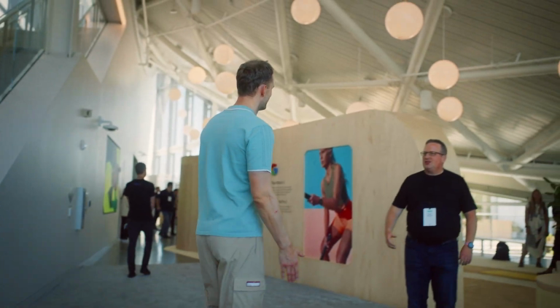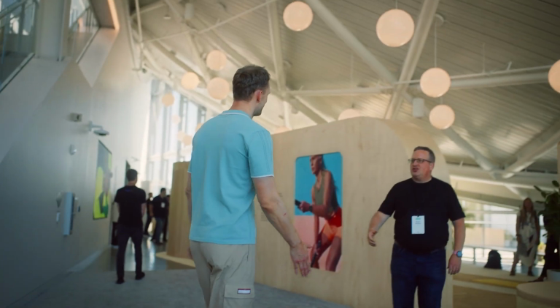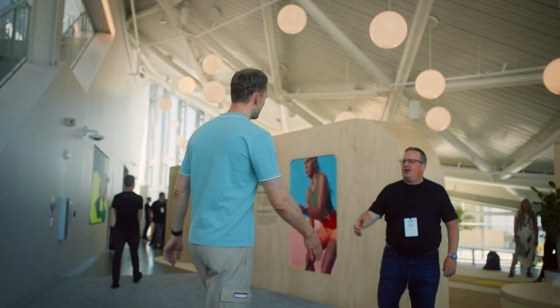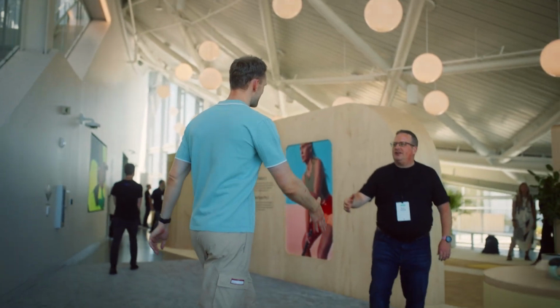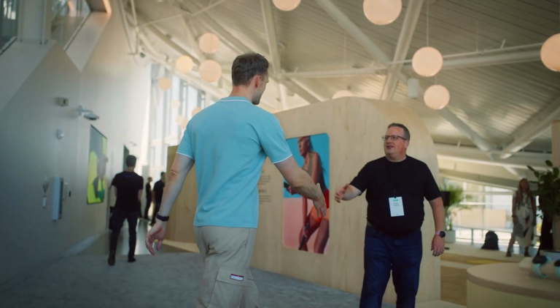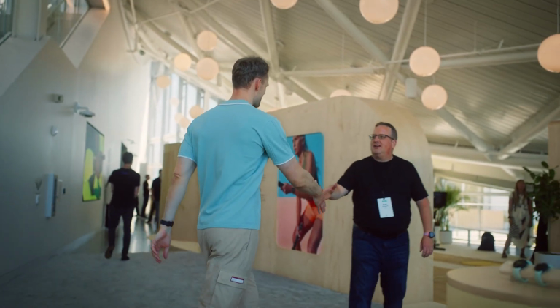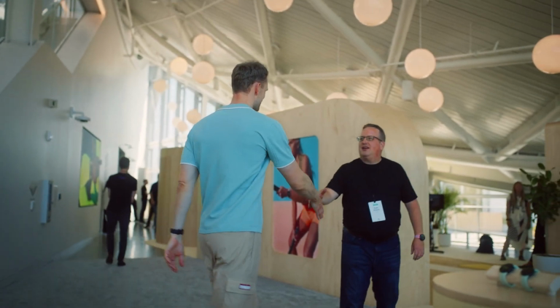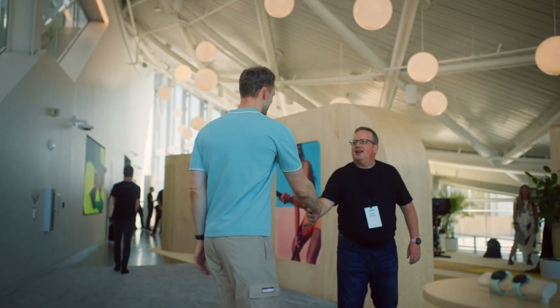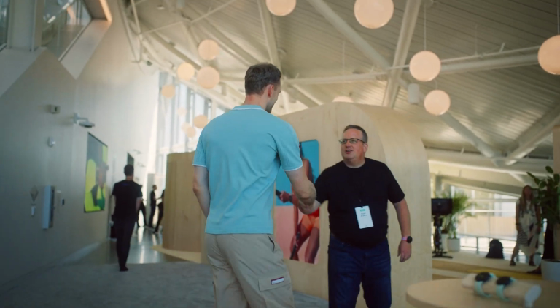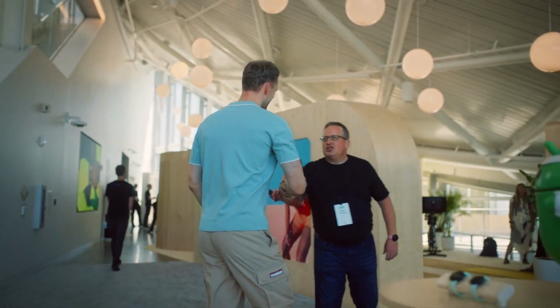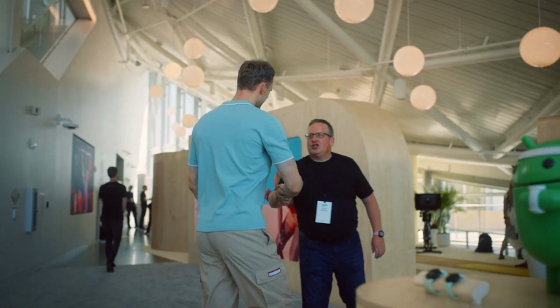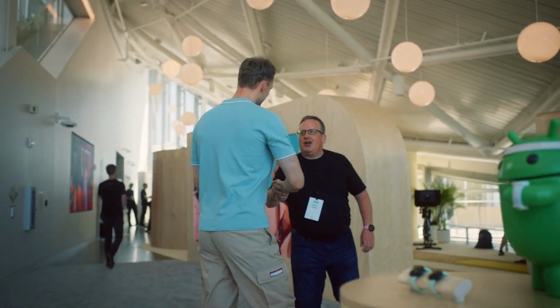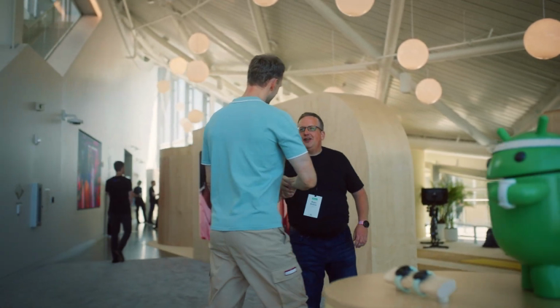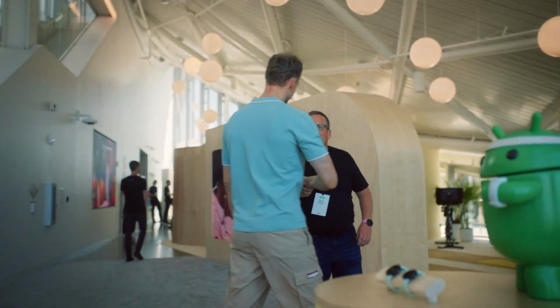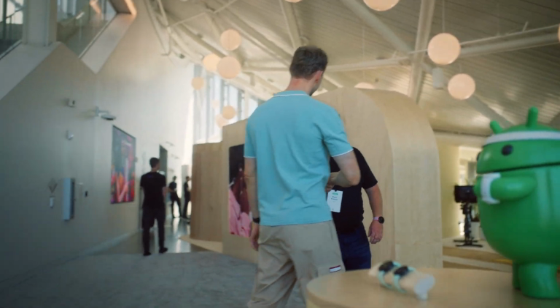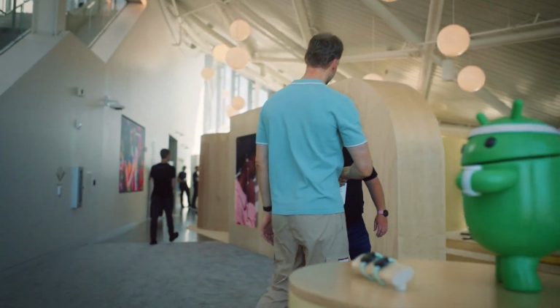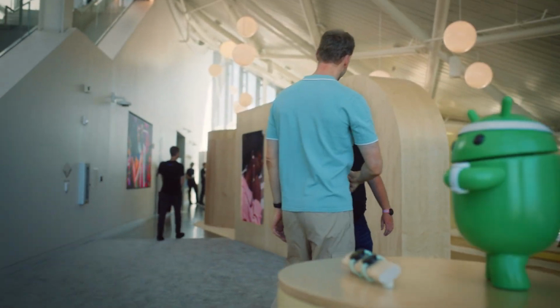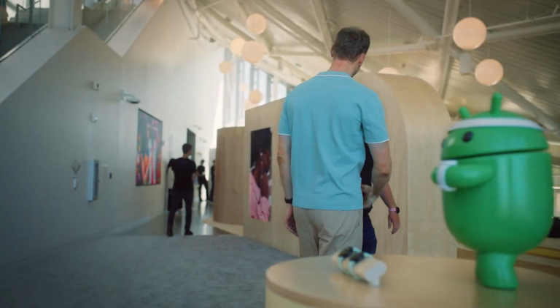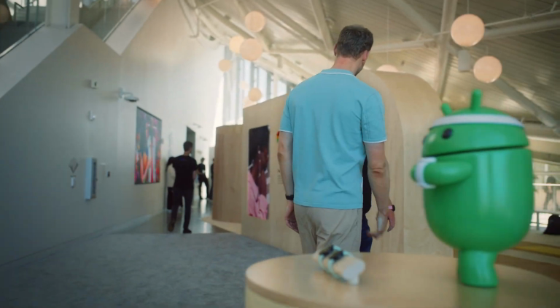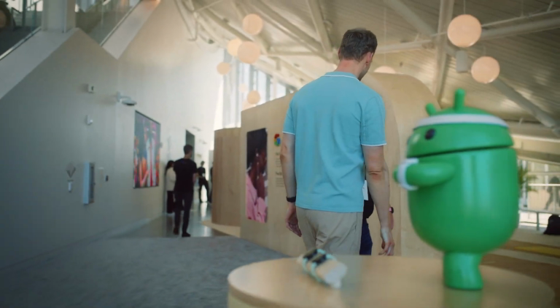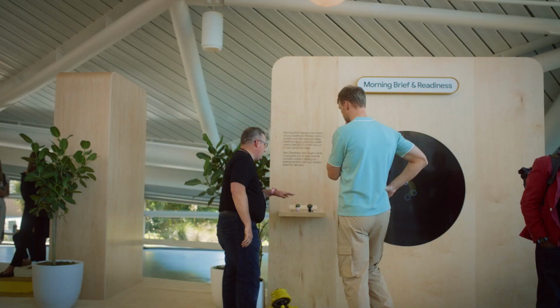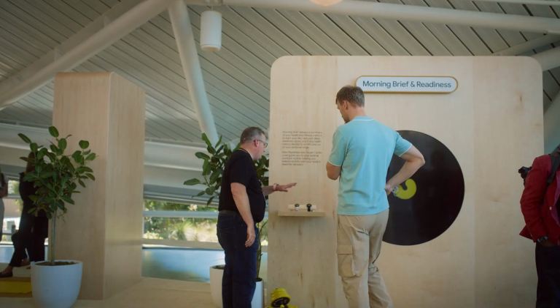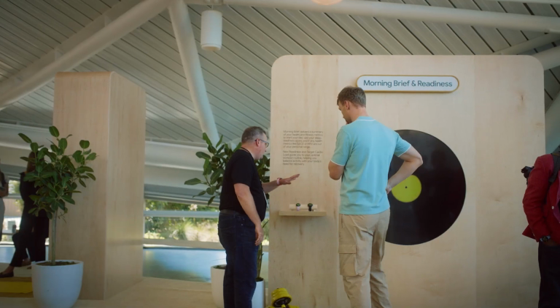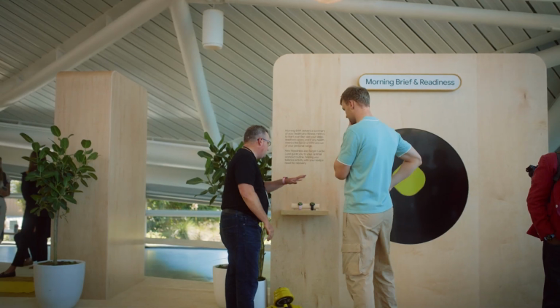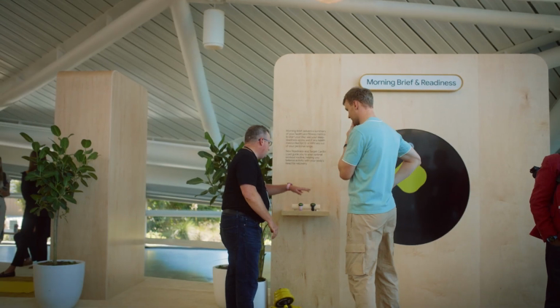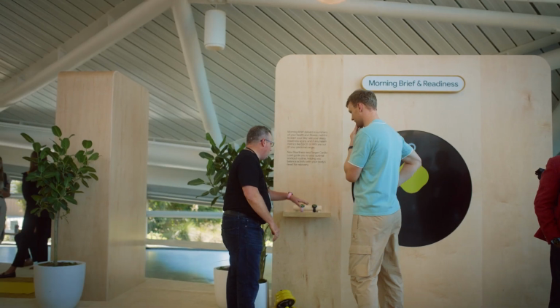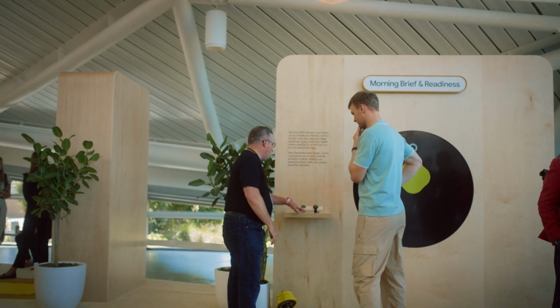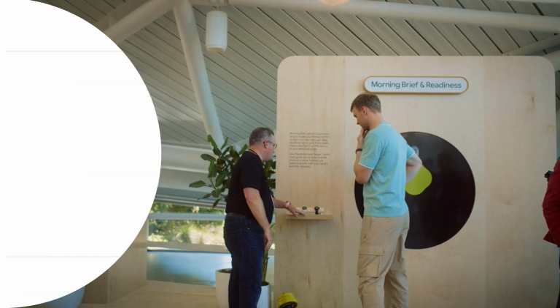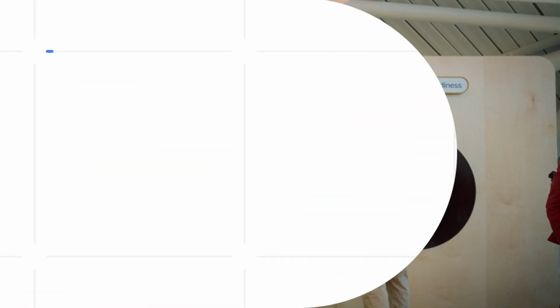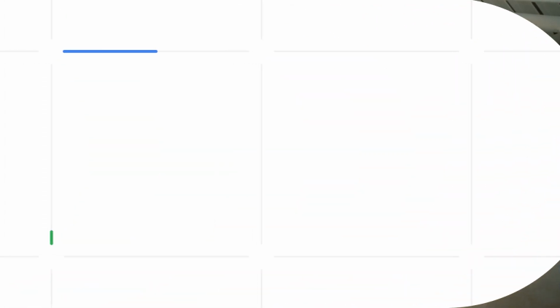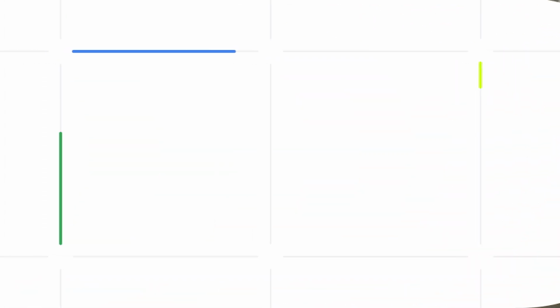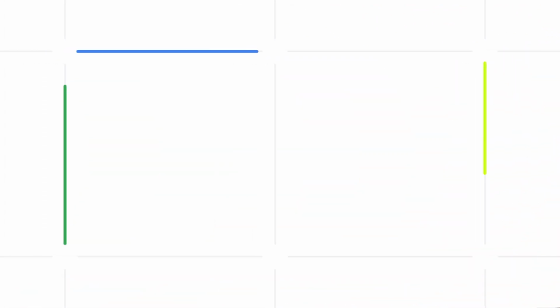I started by talking to Ryan from the Pixel team to hear about the brand new hardware coming to Wear OS.